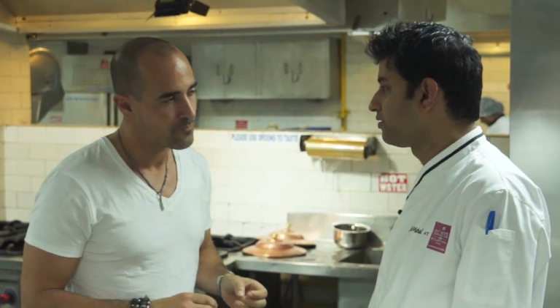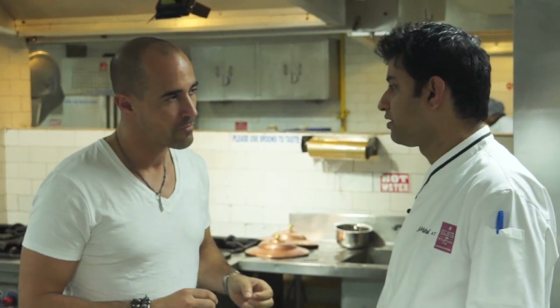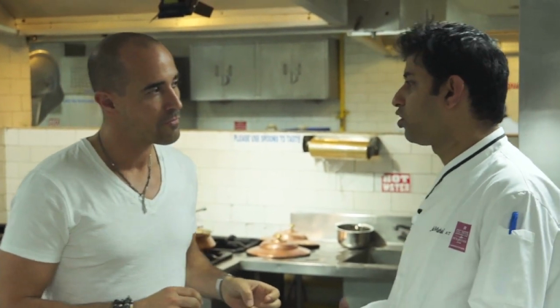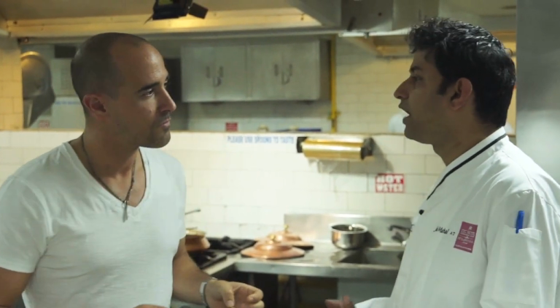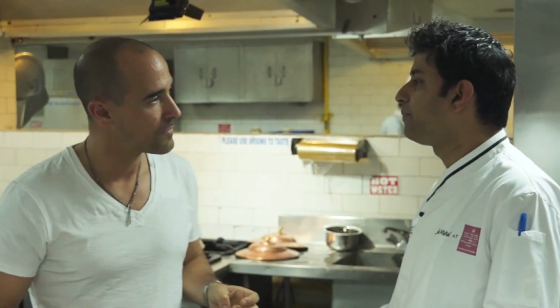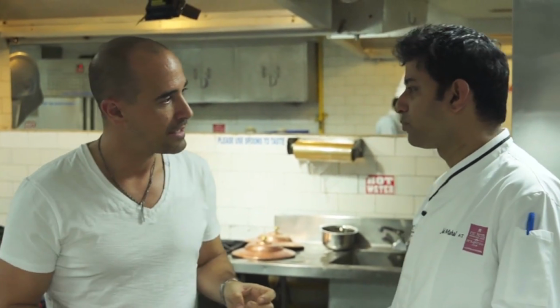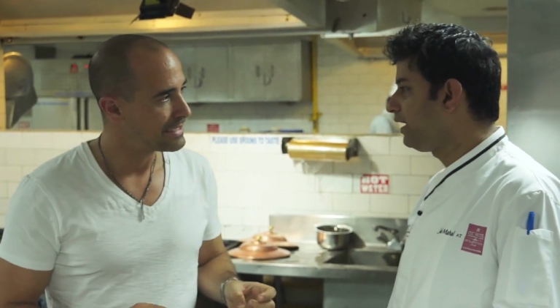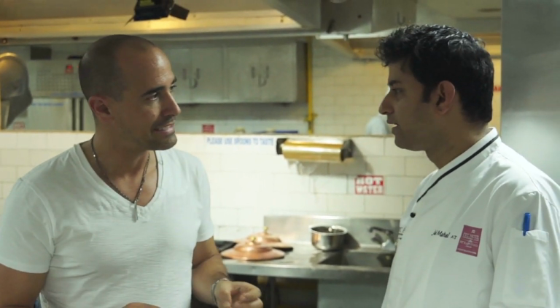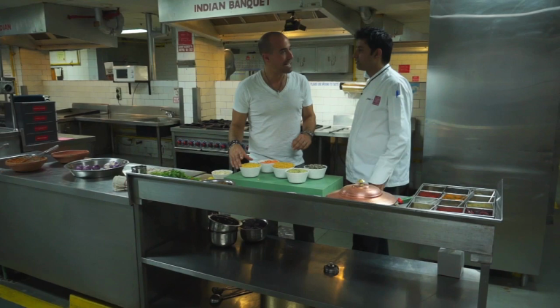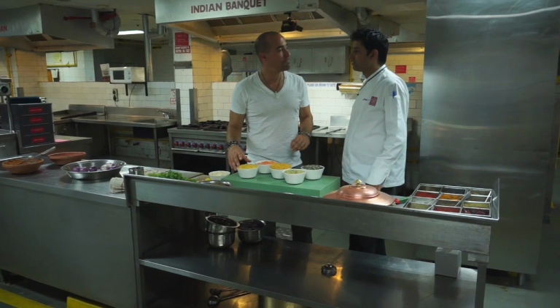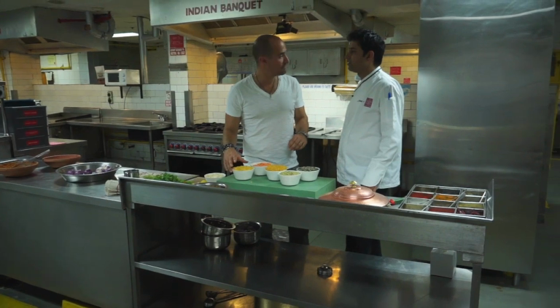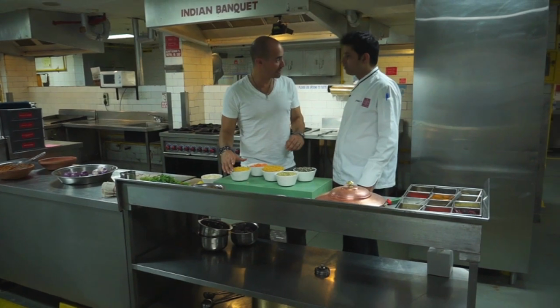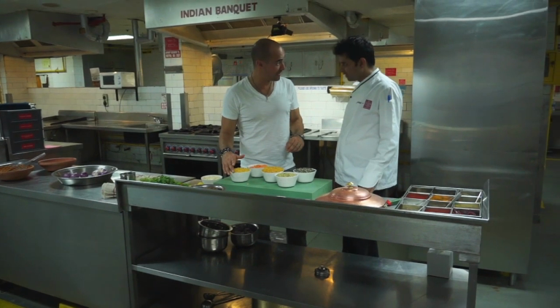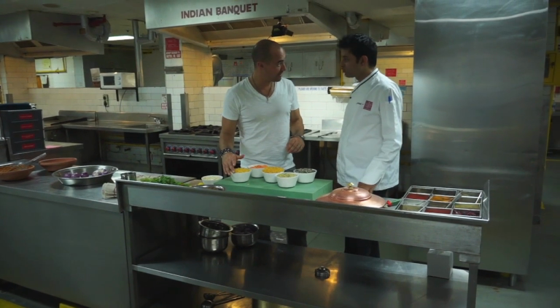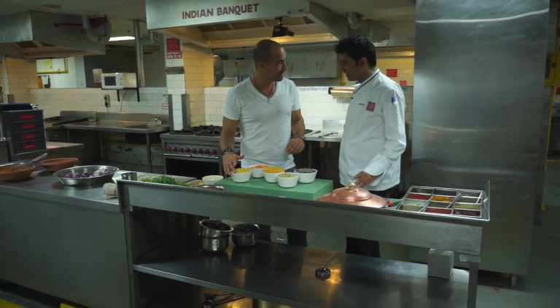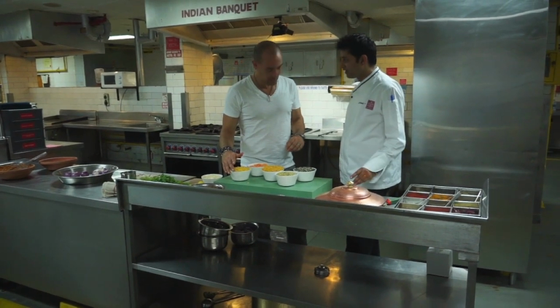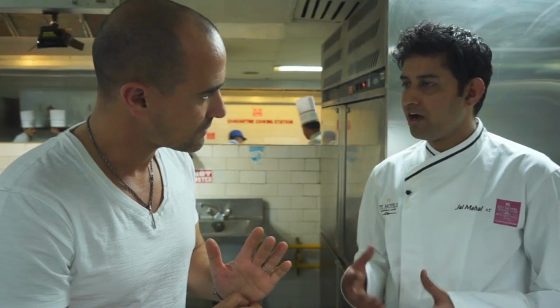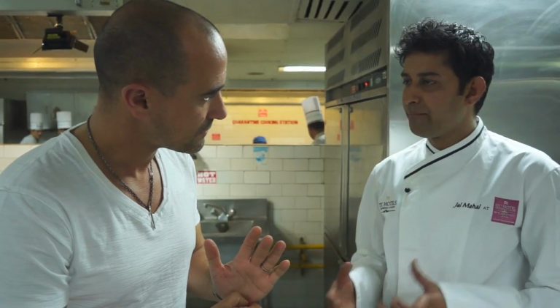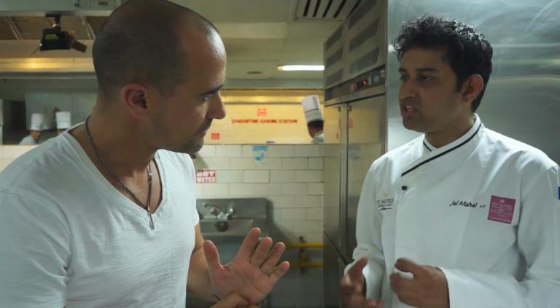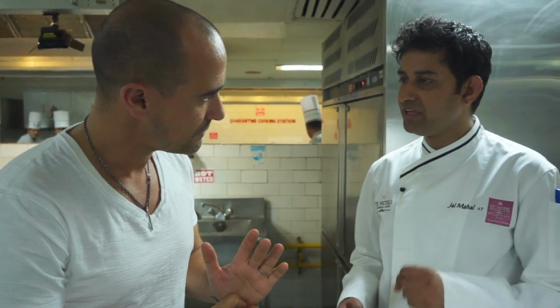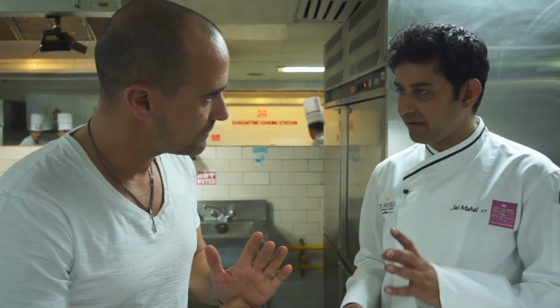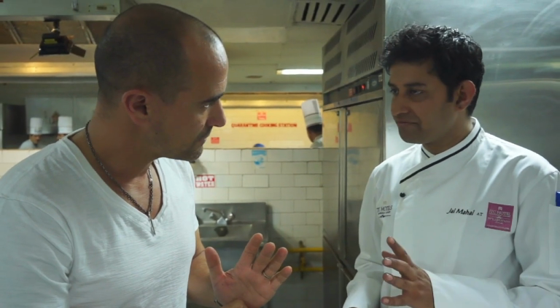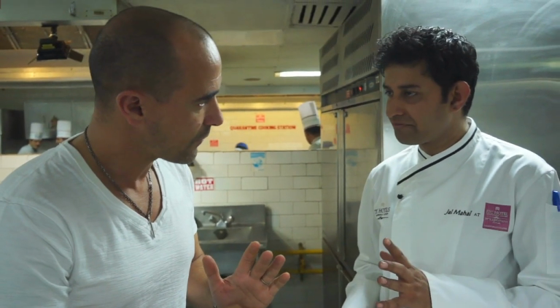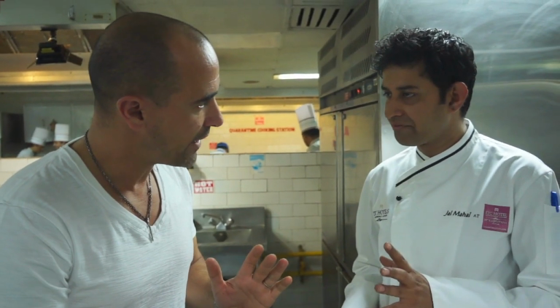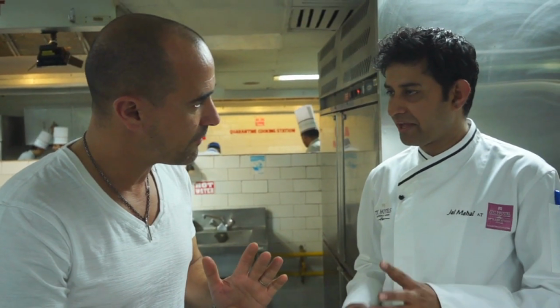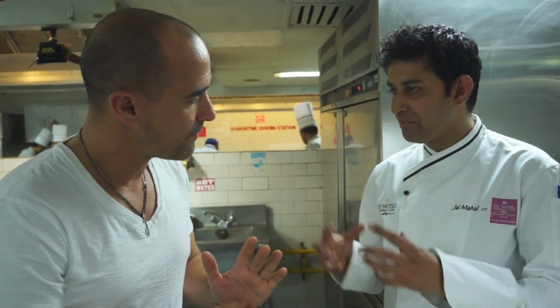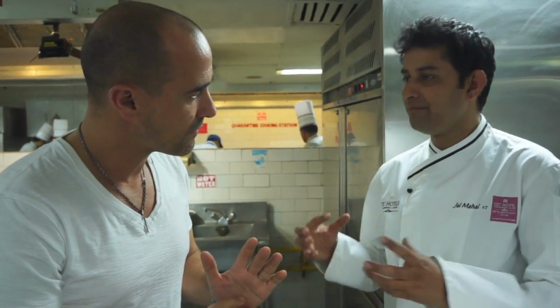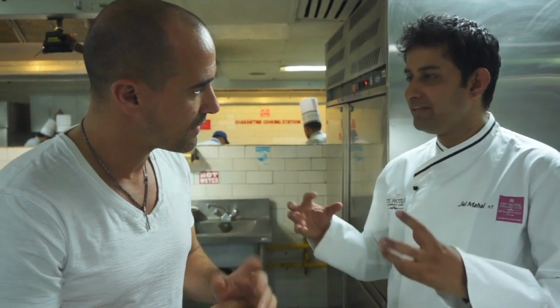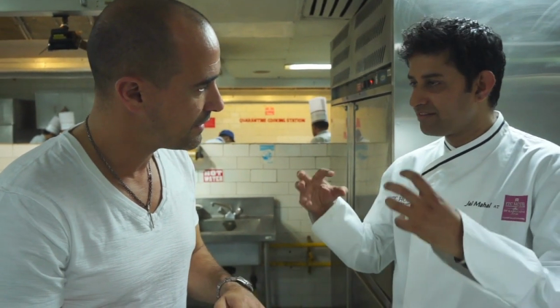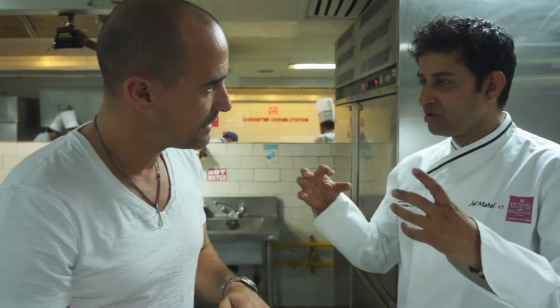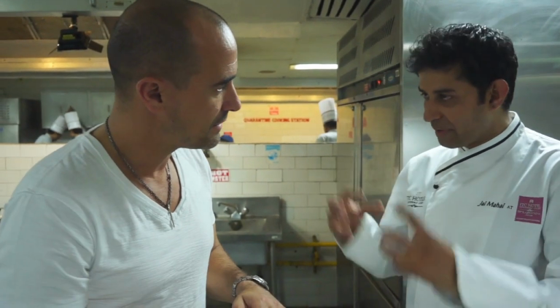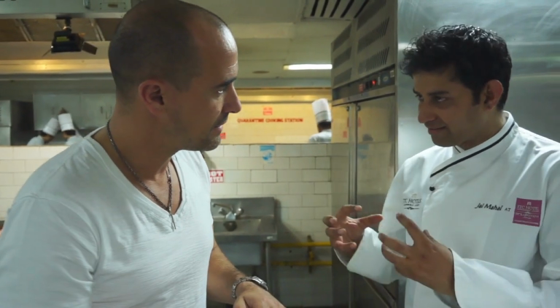It is called dal panch mail. Dal panch mail. Panch means five. And mail means to mix.